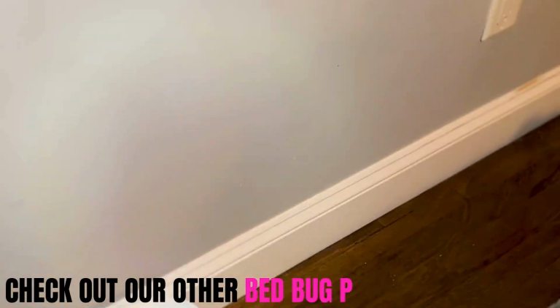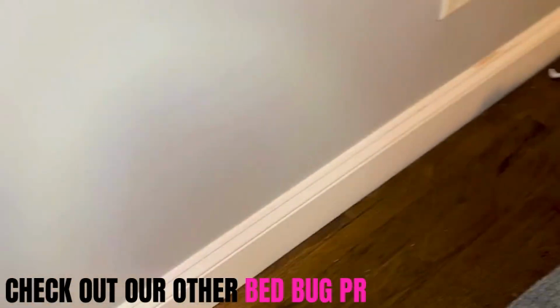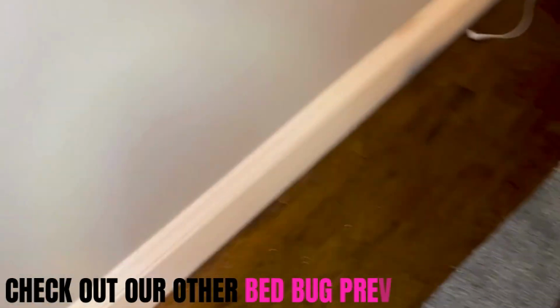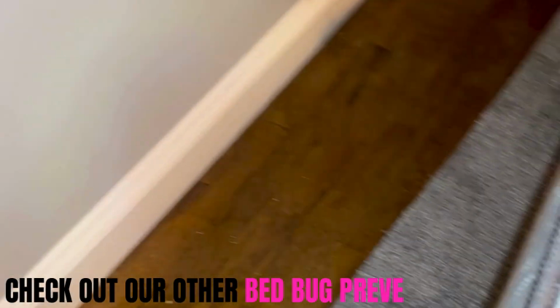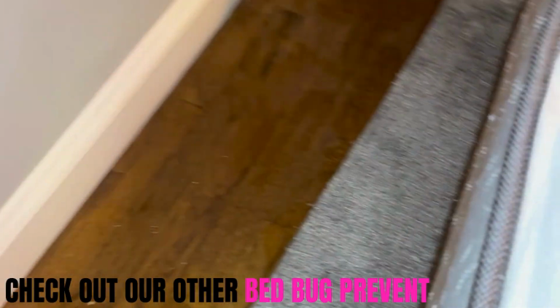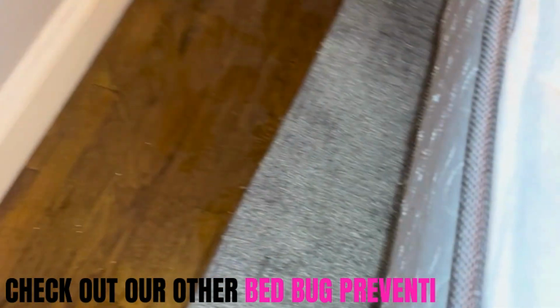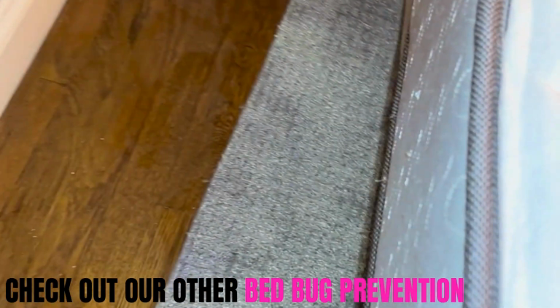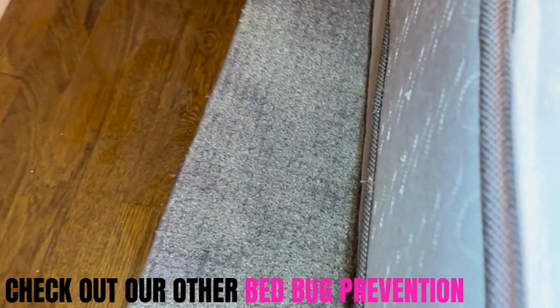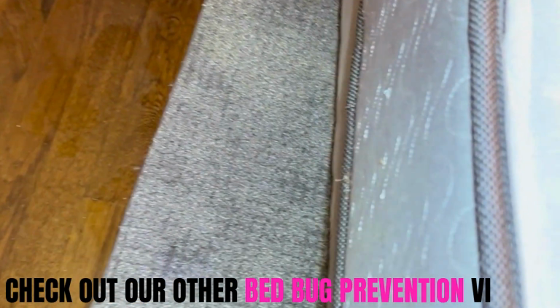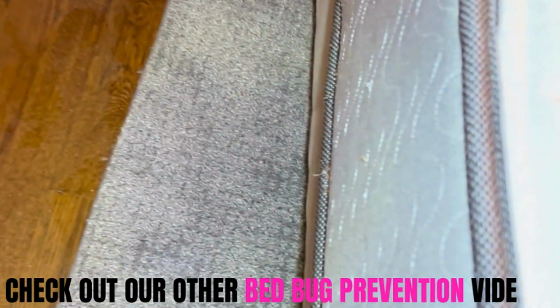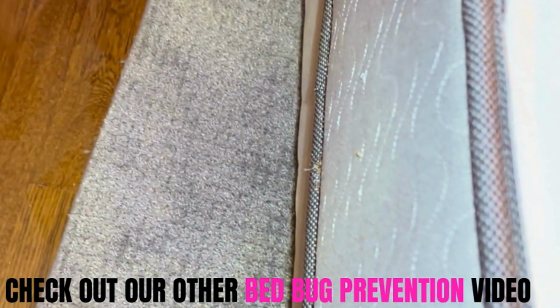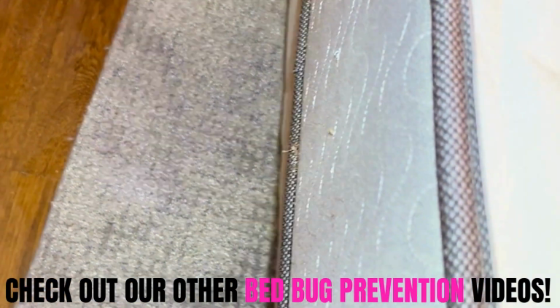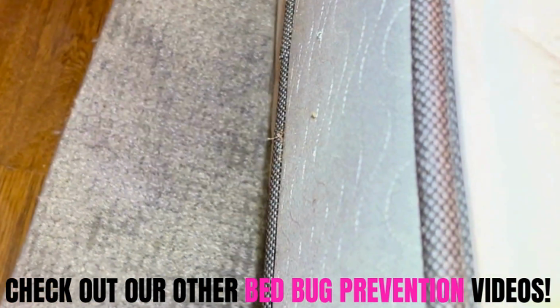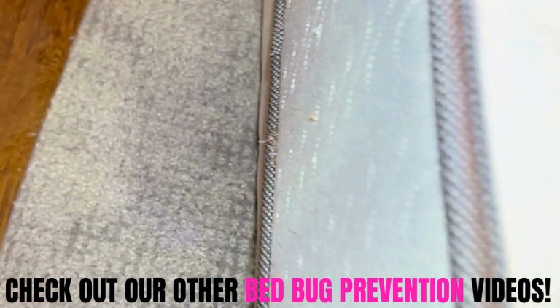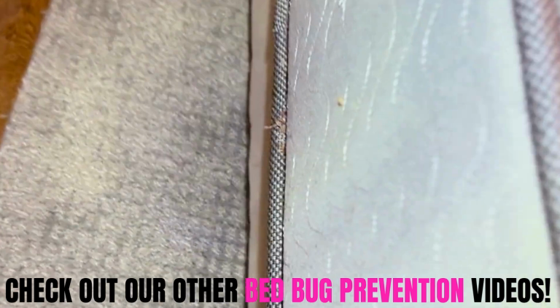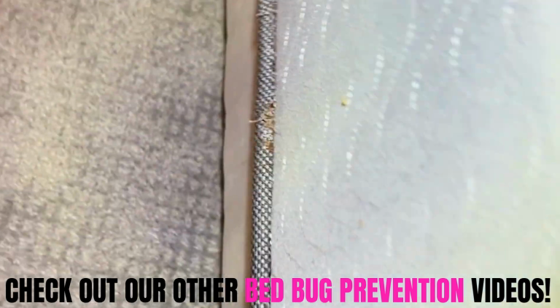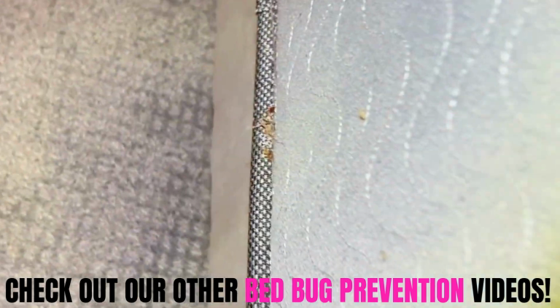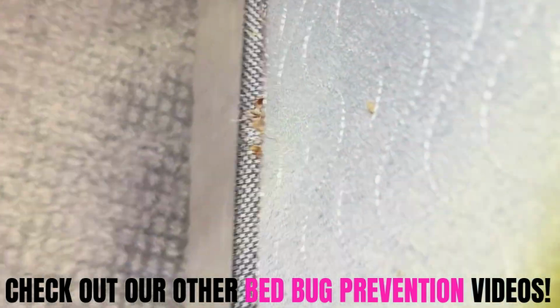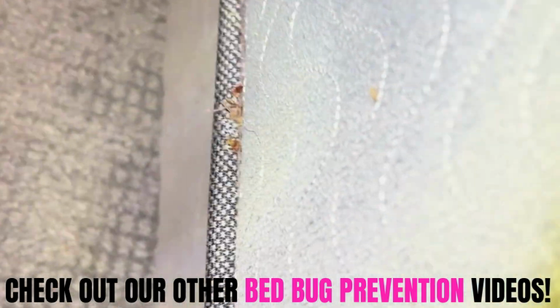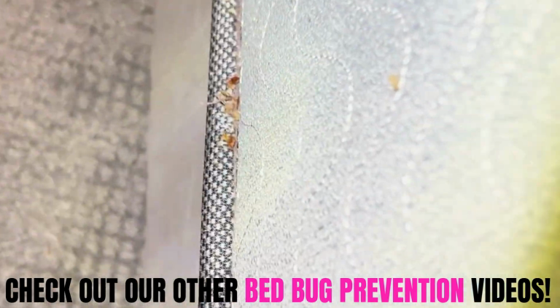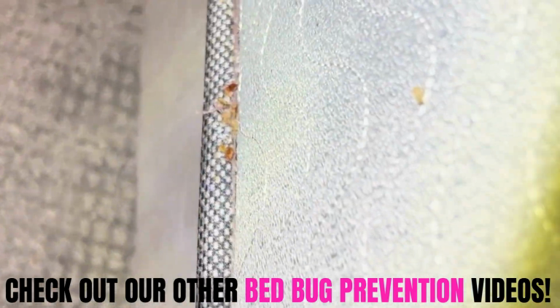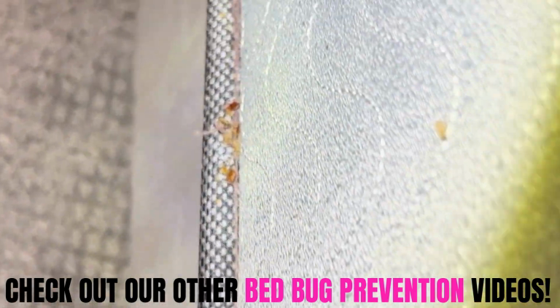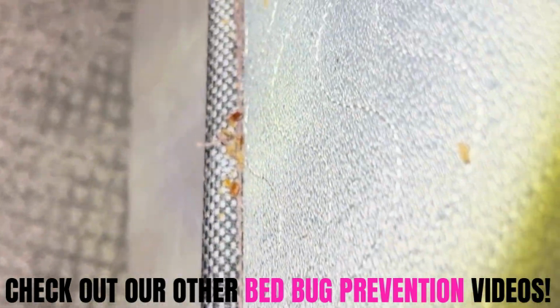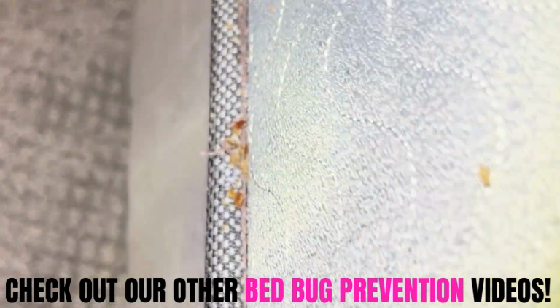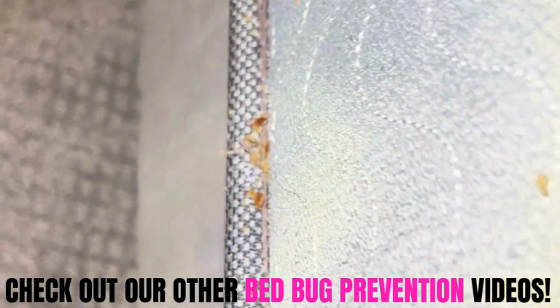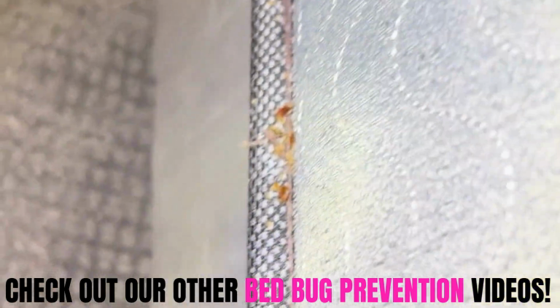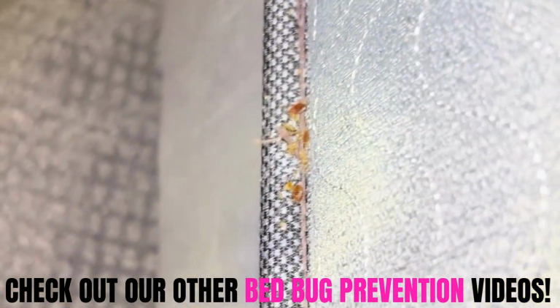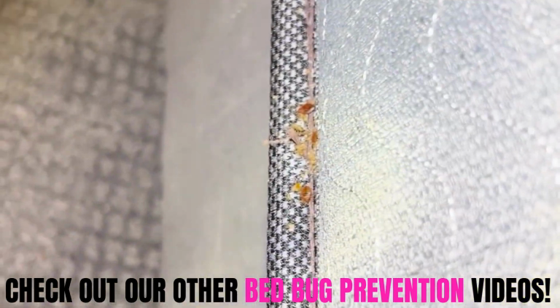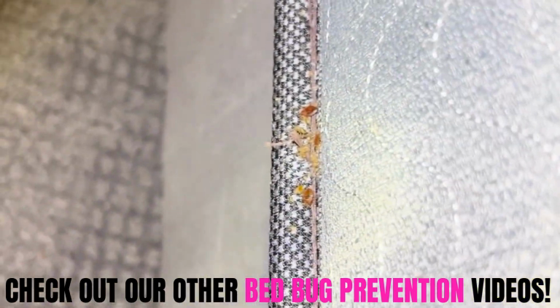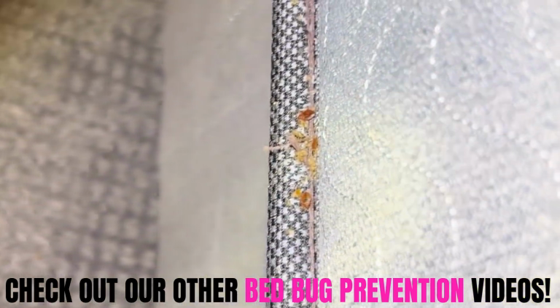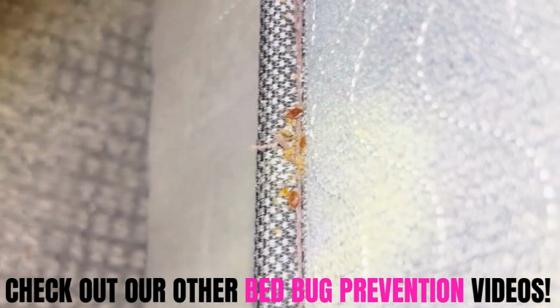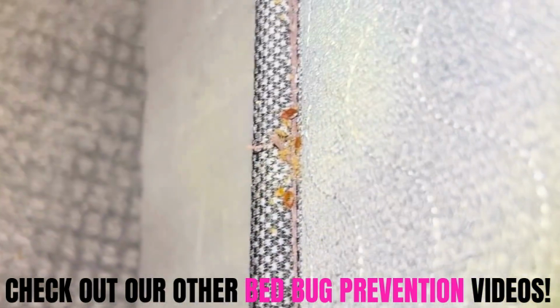If this video was helpful, it would mean the world to us if you checked out any of our other videos on getting rid of bed bugs.